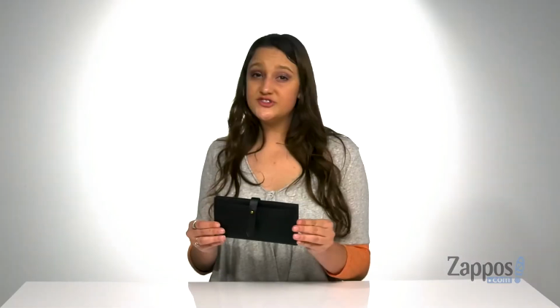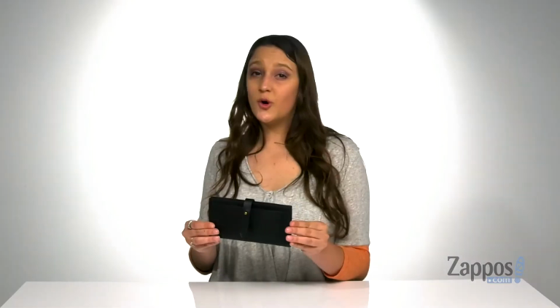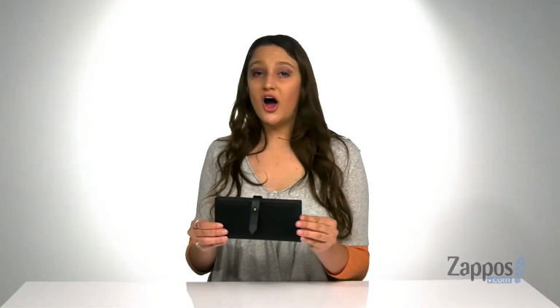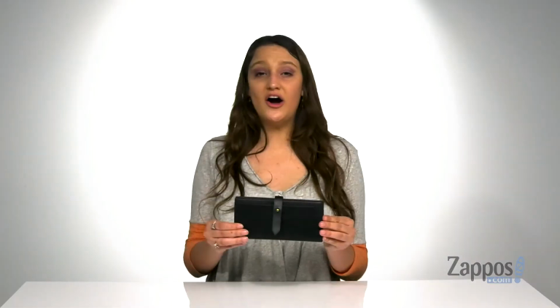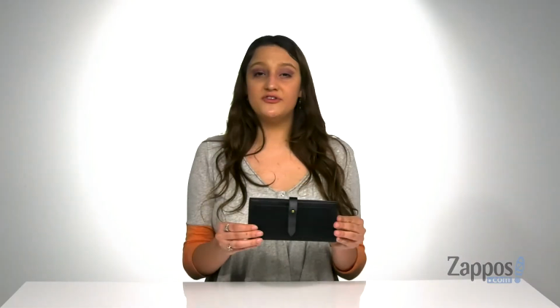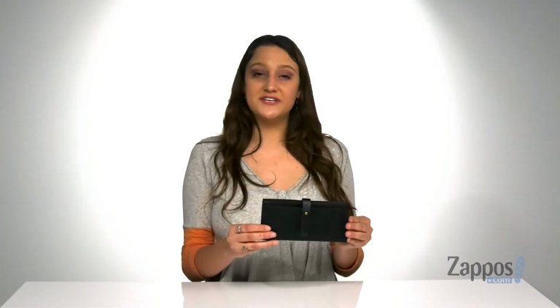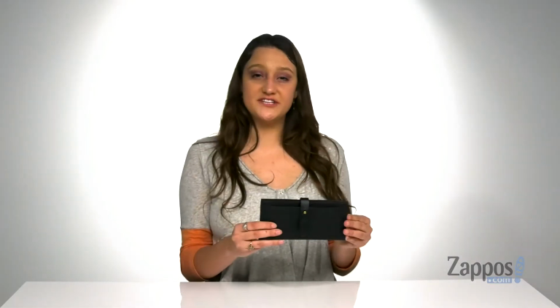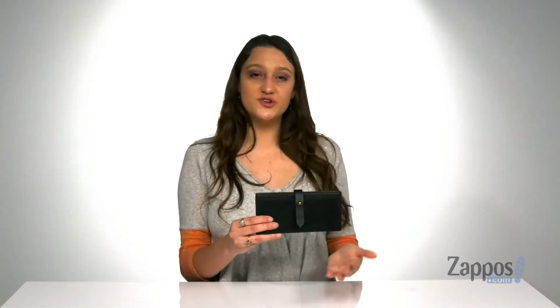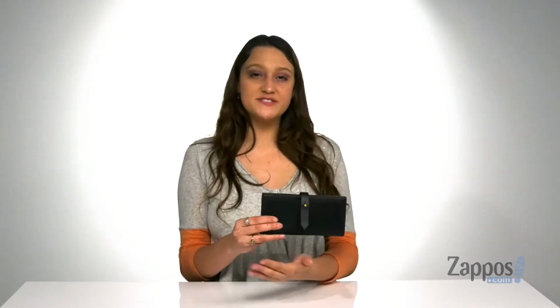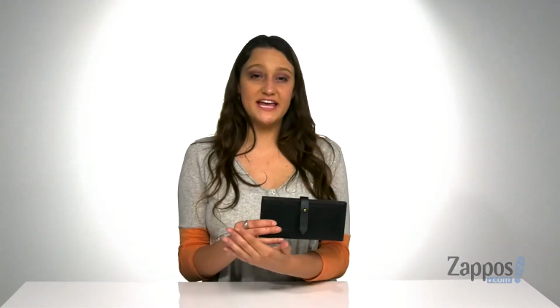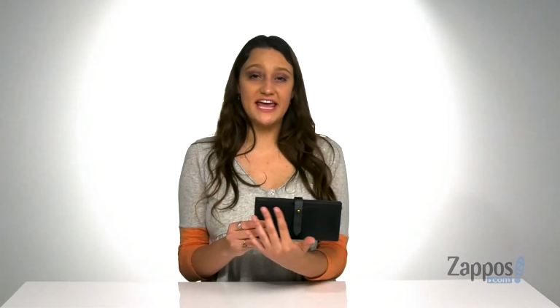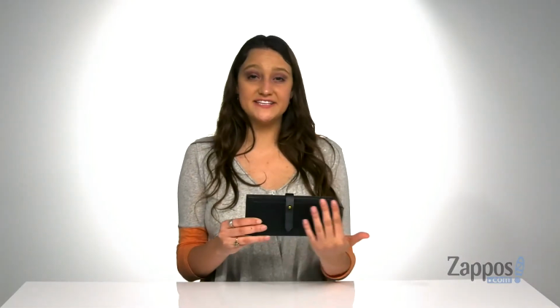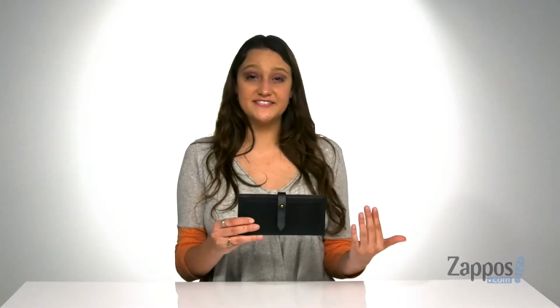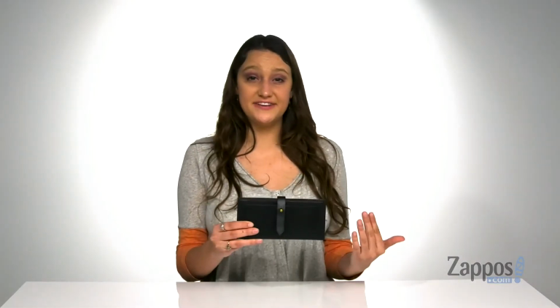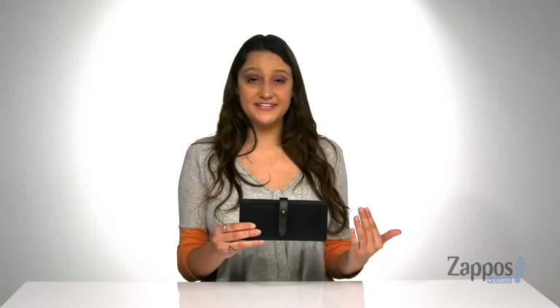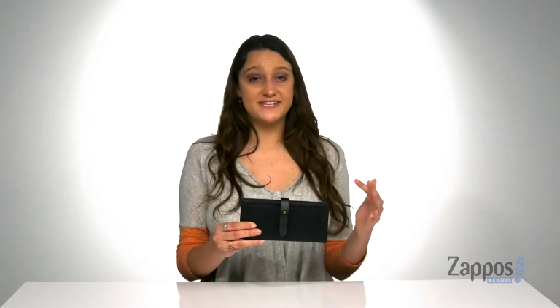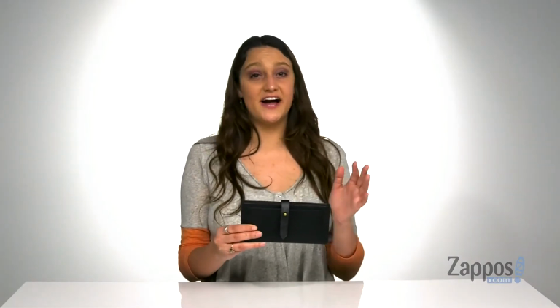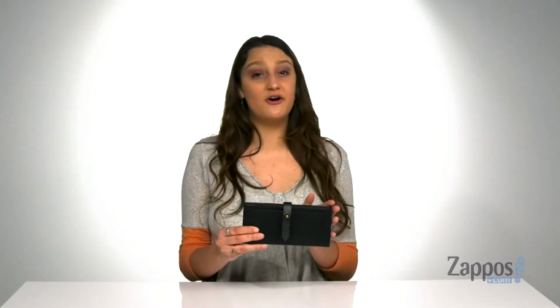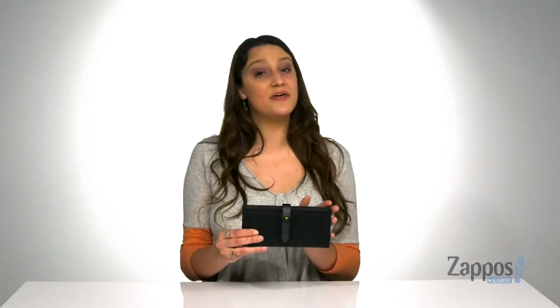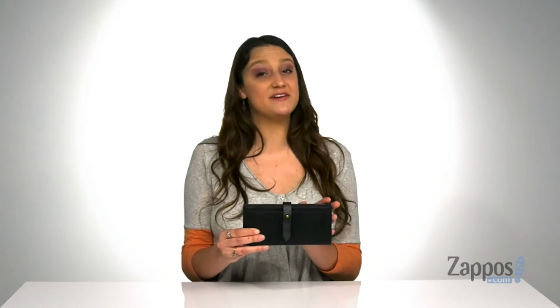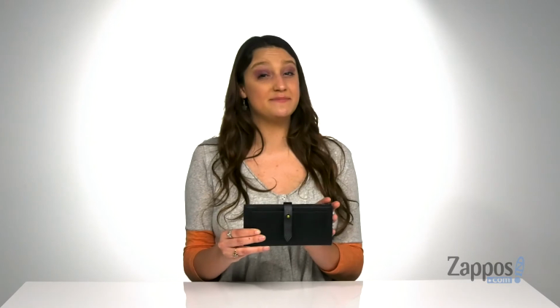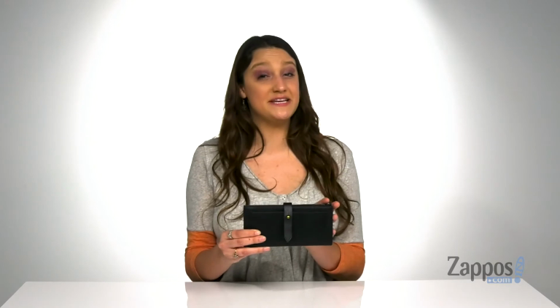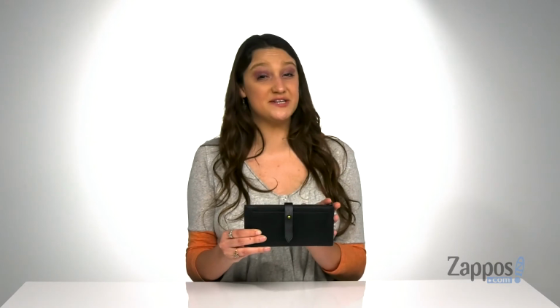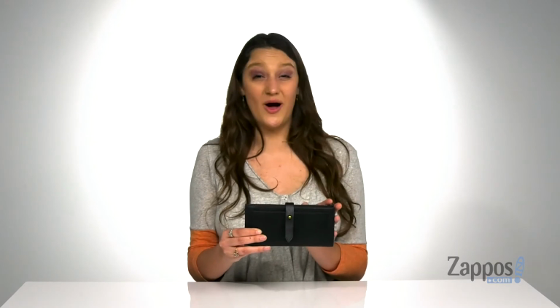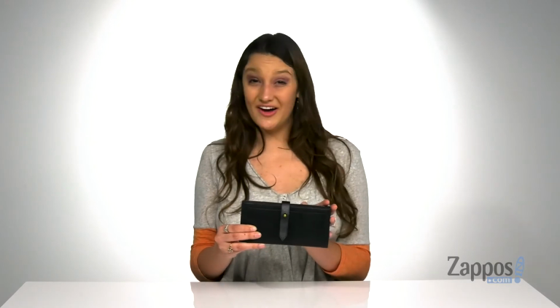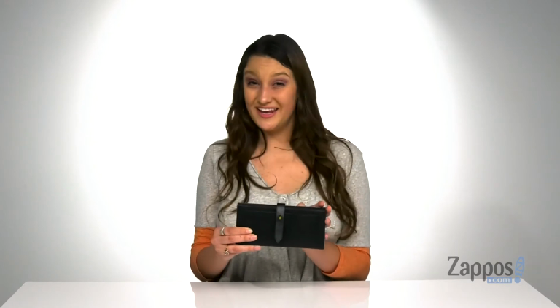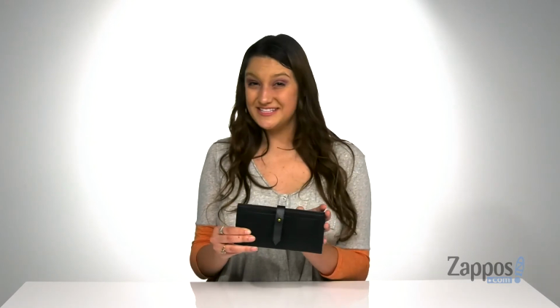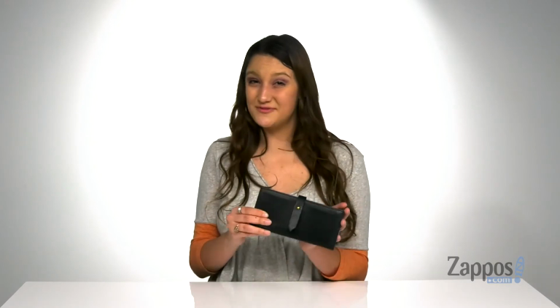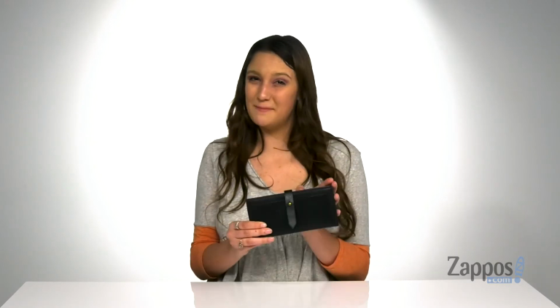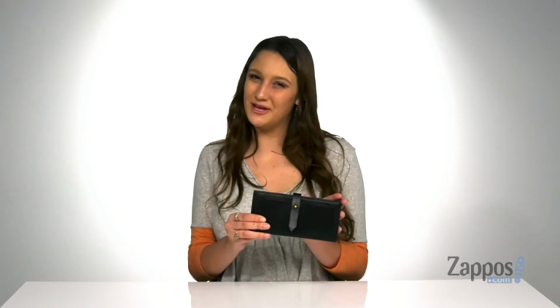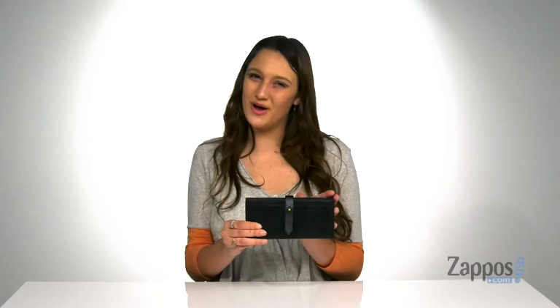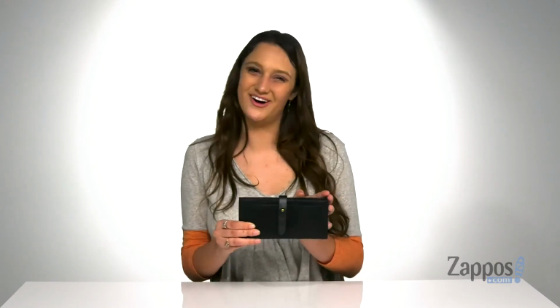Store all of your essentials in a sleek style with this amazing wallet — it's from Madewell.